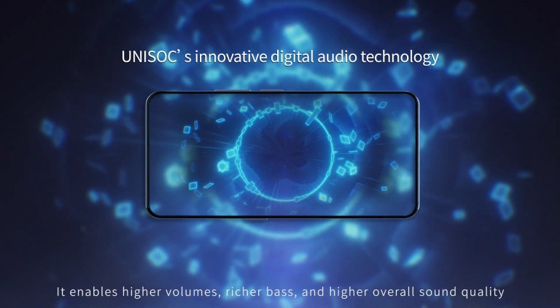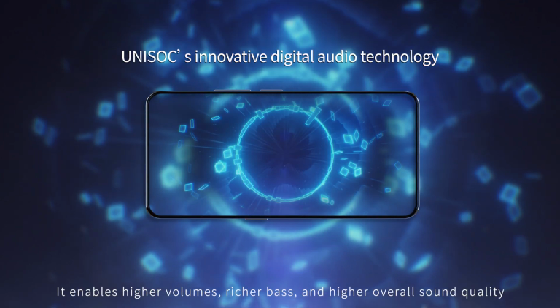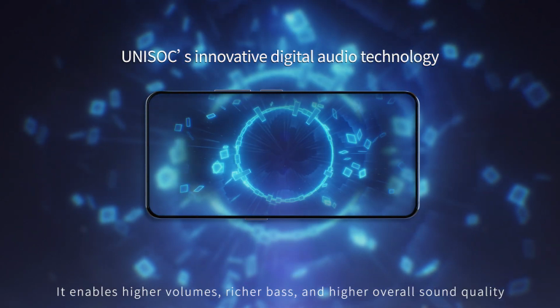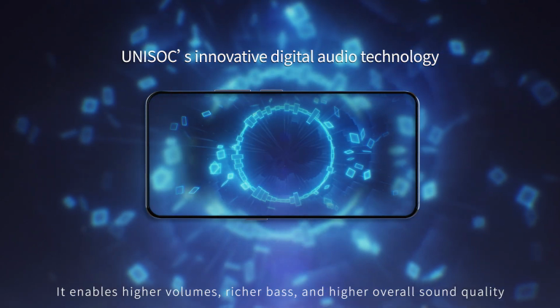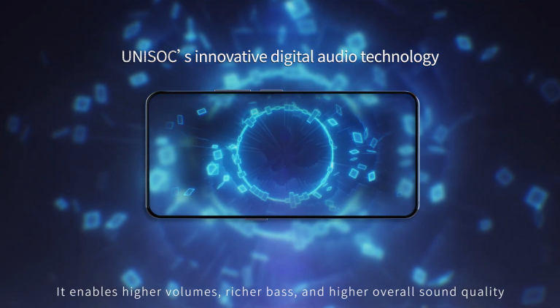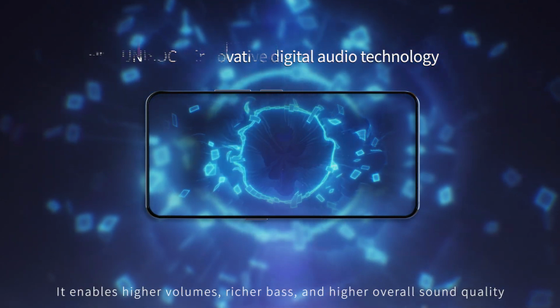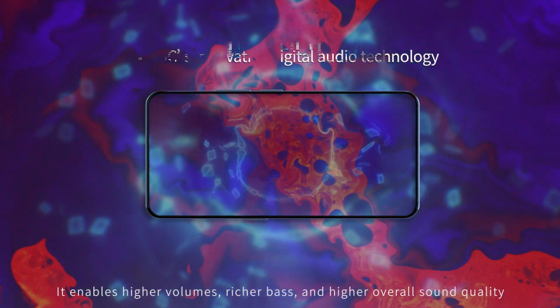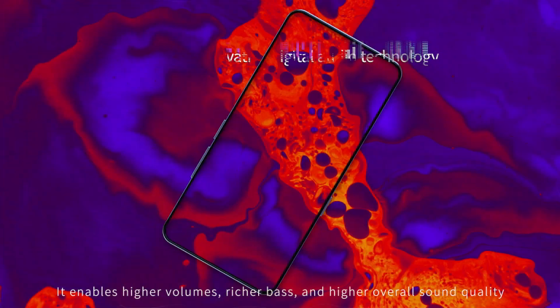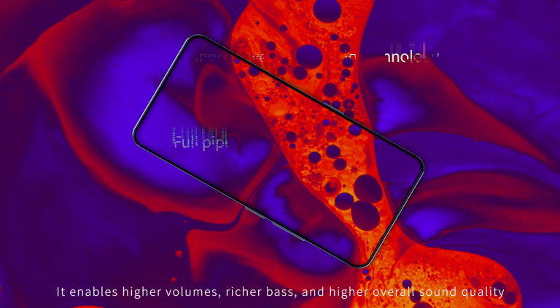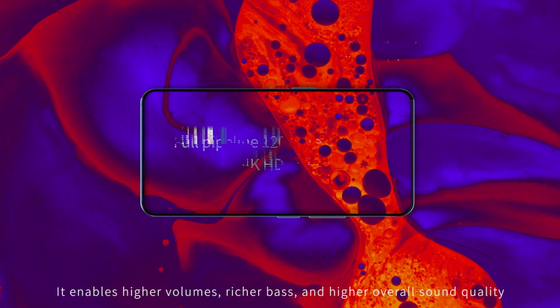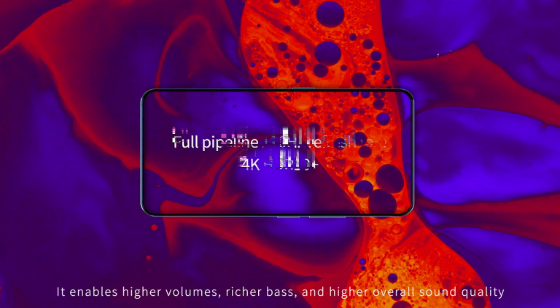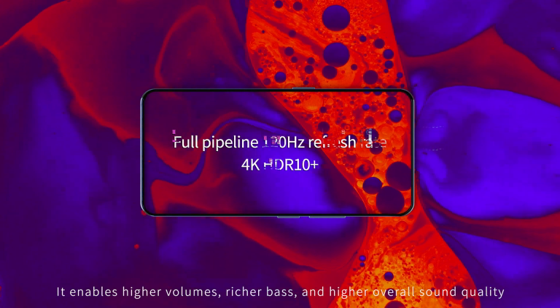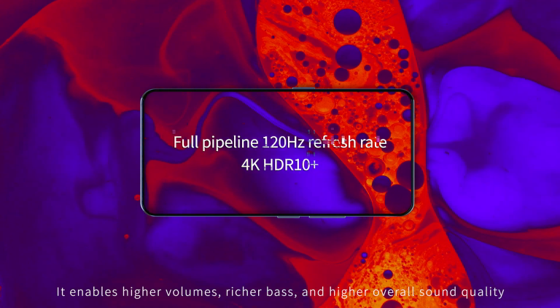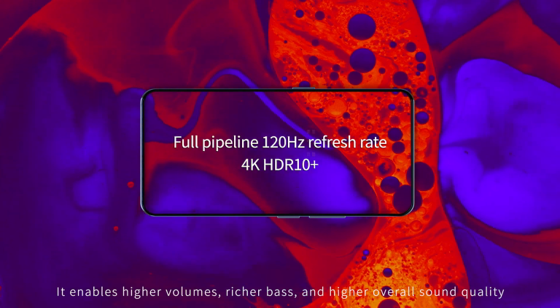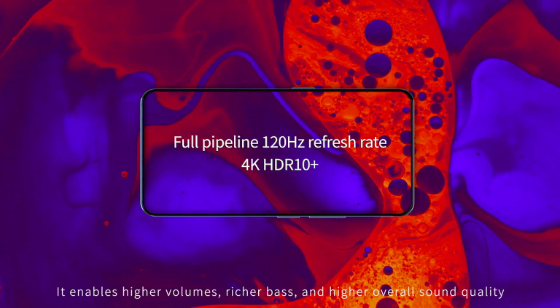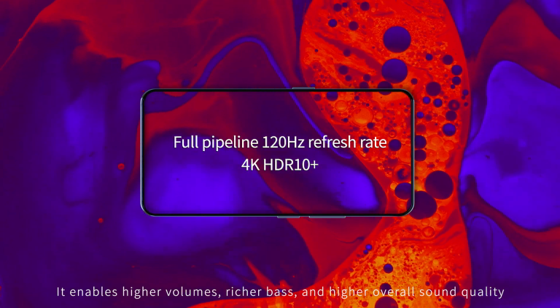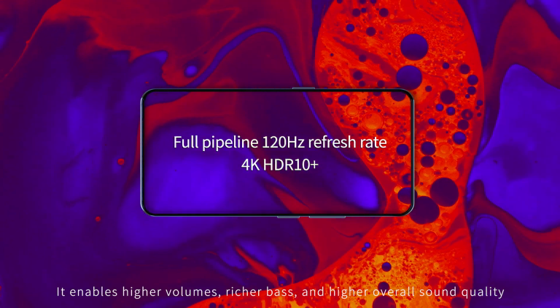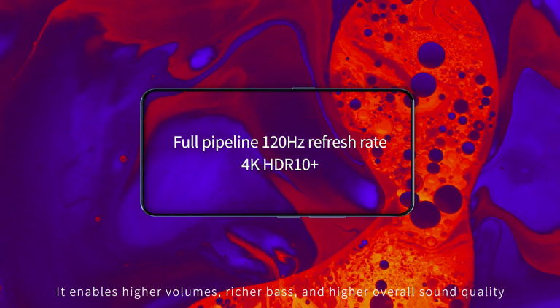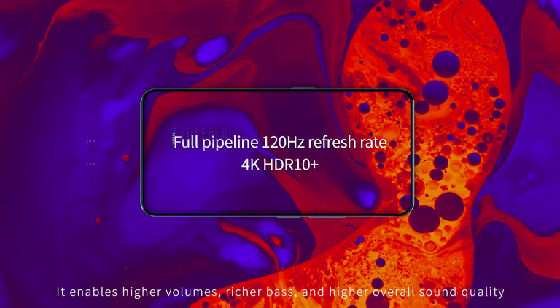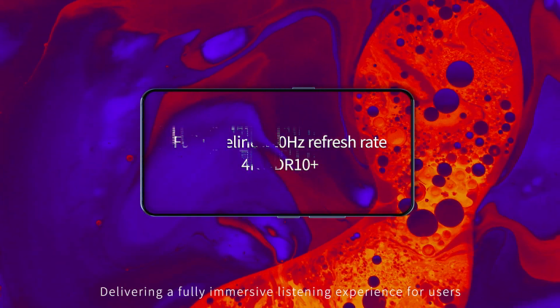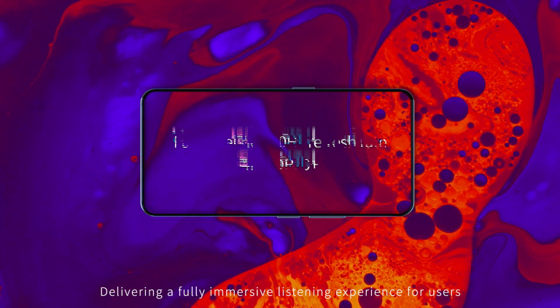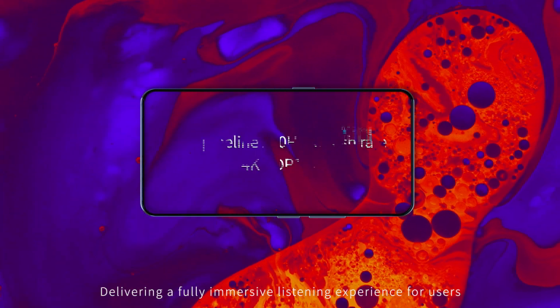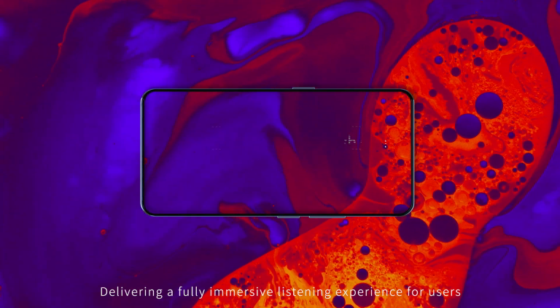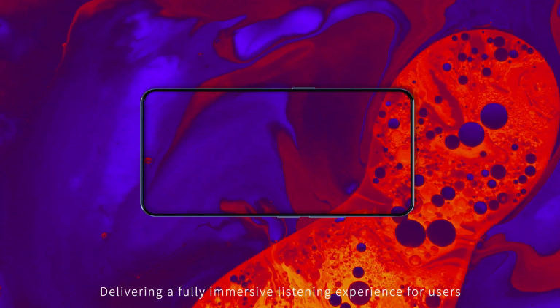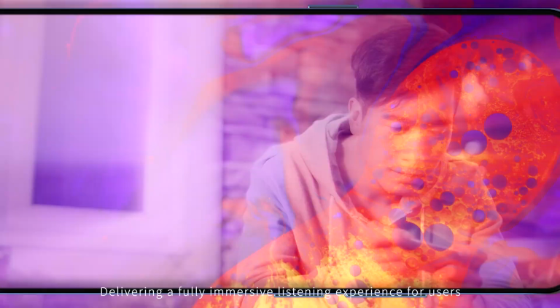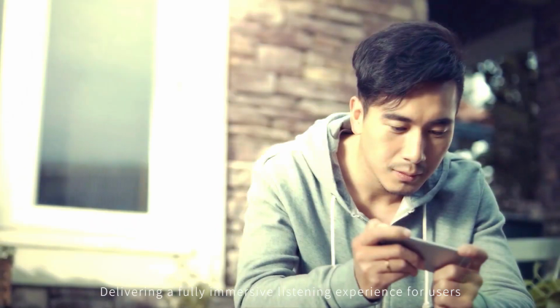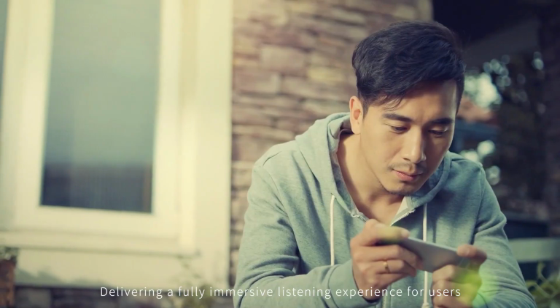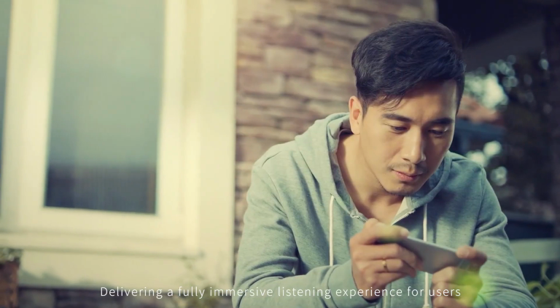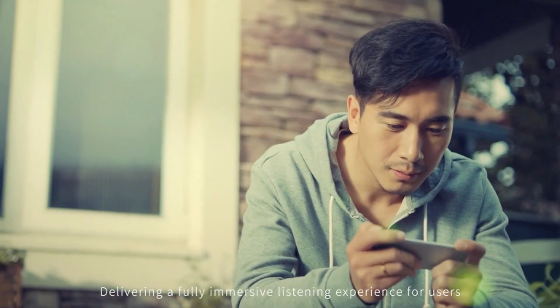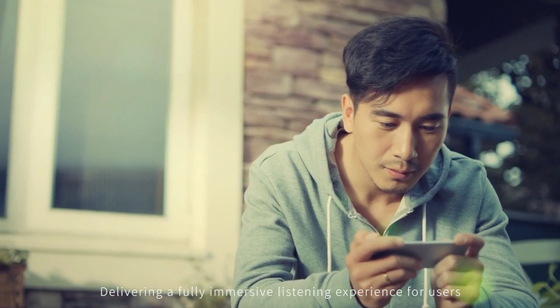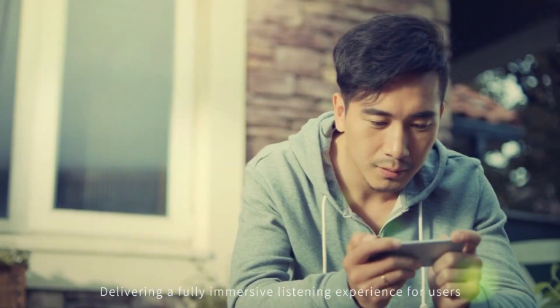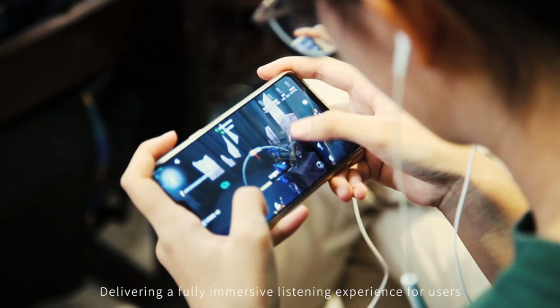It enables higher volumes, greater bass, and higher overall sound quality, delivering a fully immersive listening experience for users.